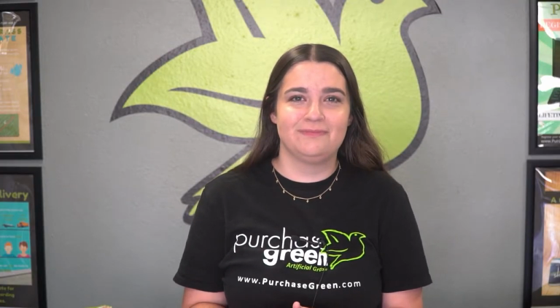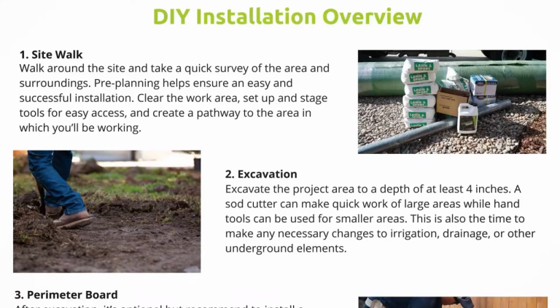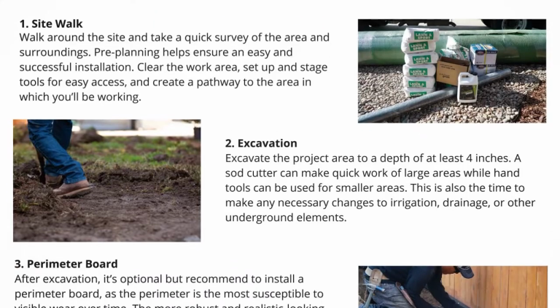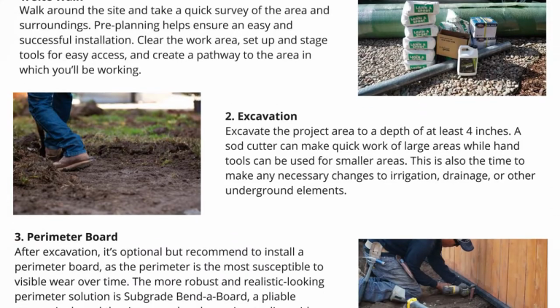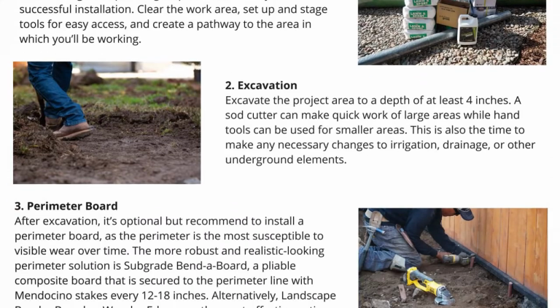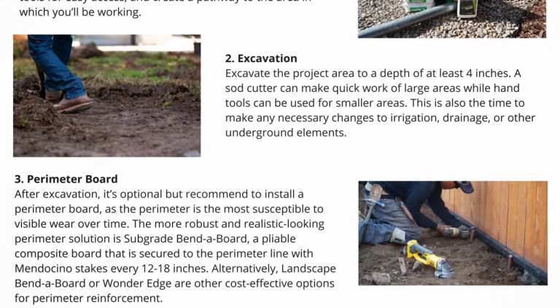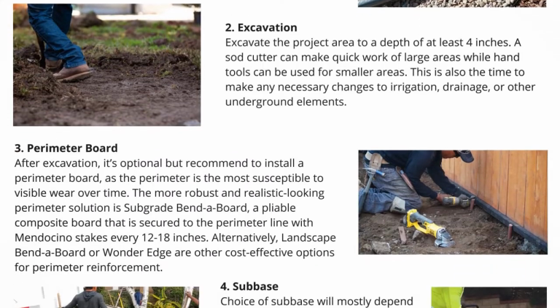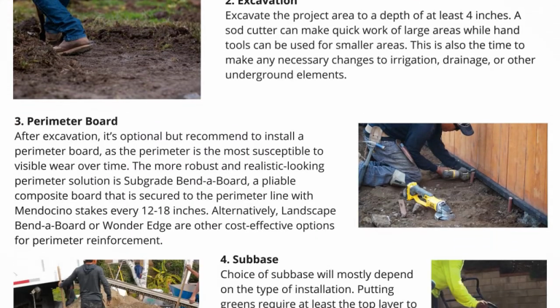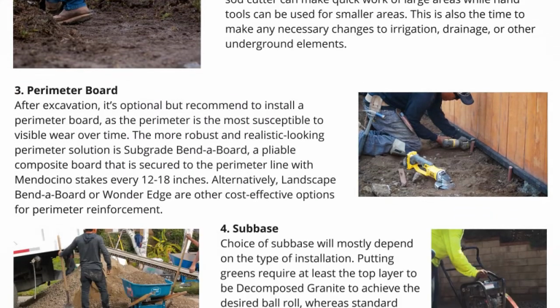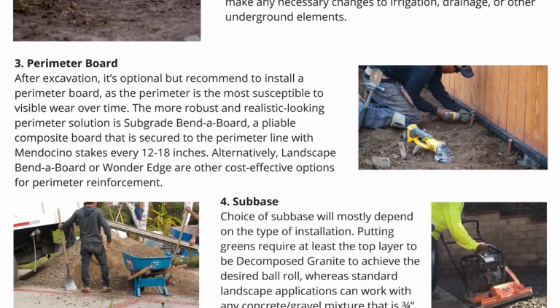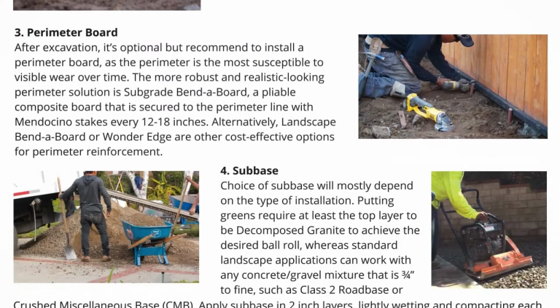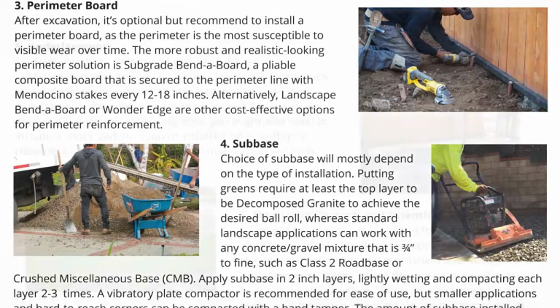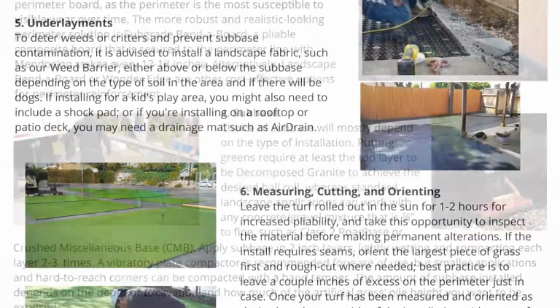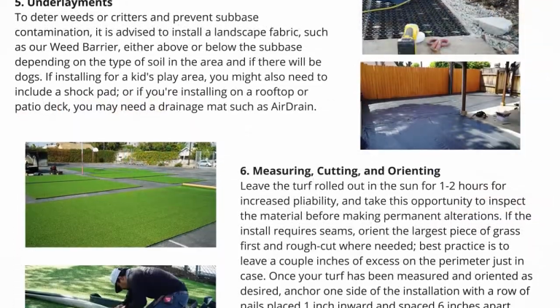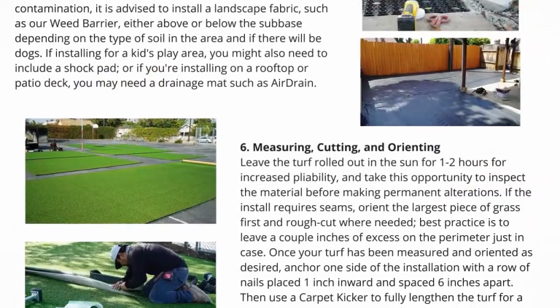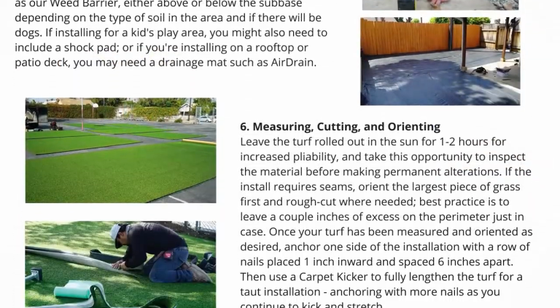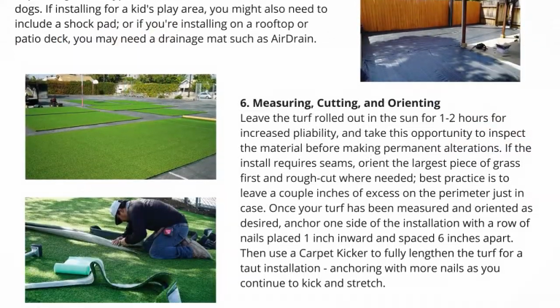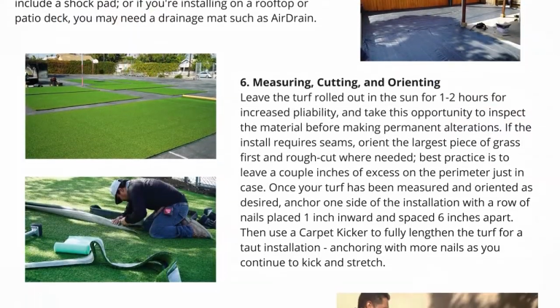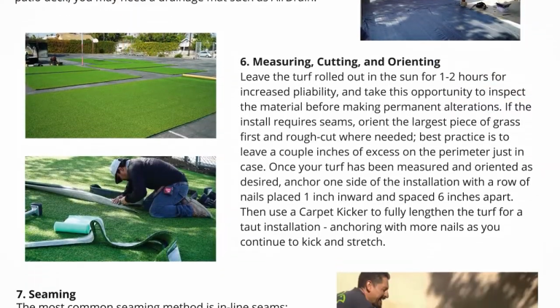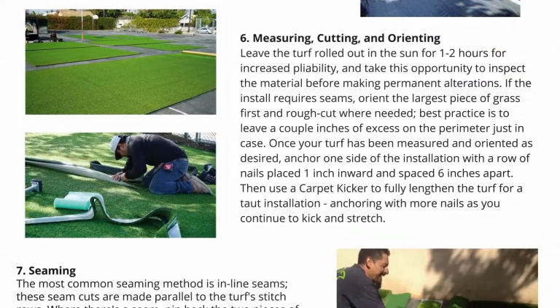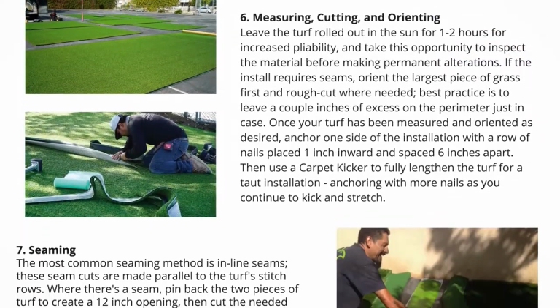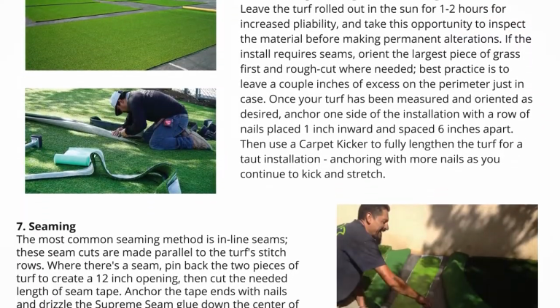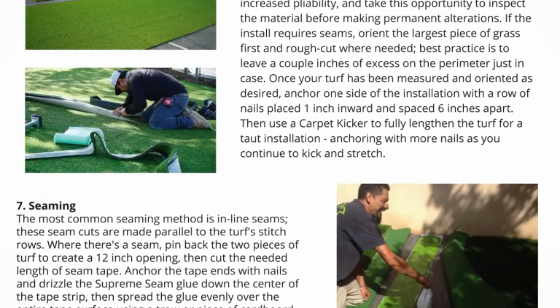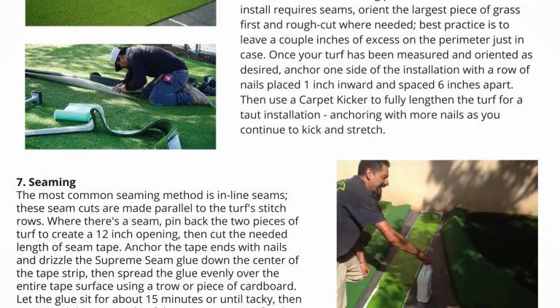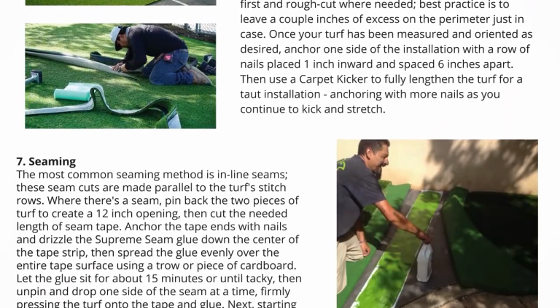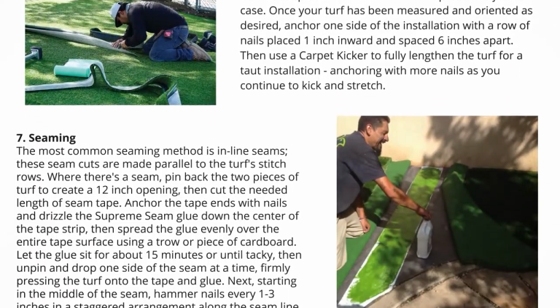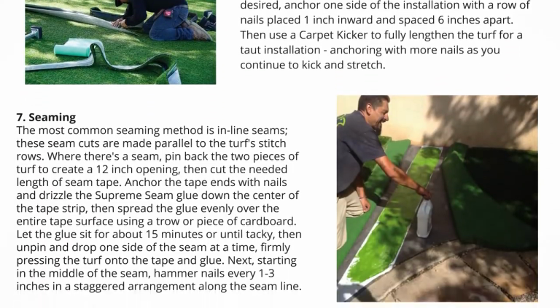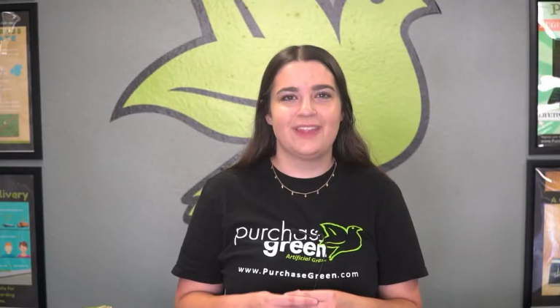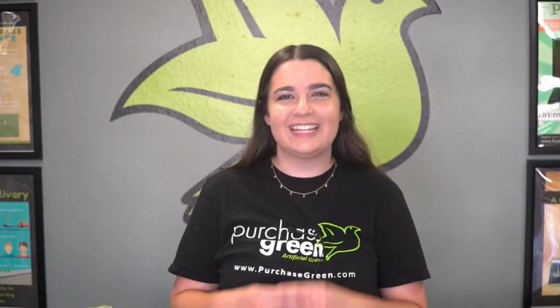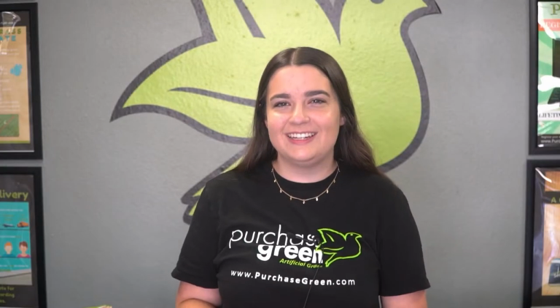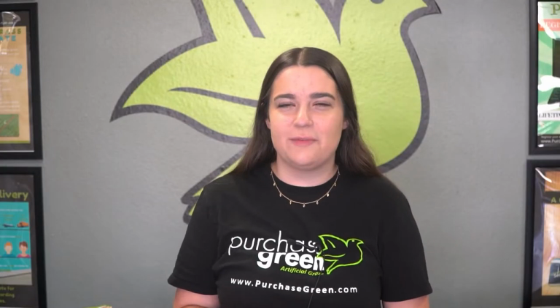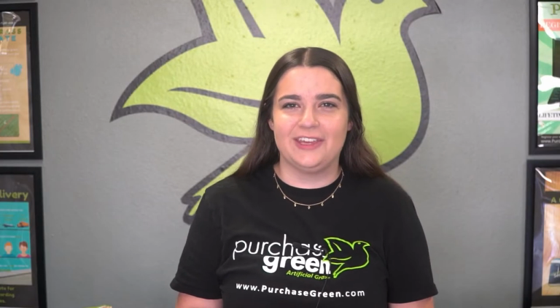We followed along with the Purchase Green 2021 DIY Installation Guide, which is linked in the description below. Let's get into the backyard.